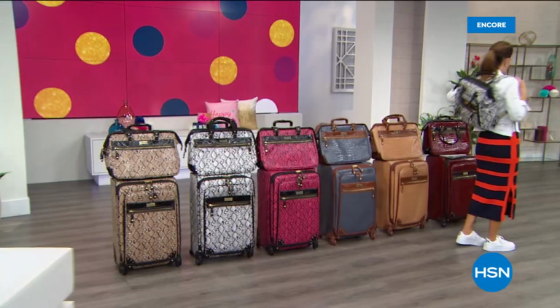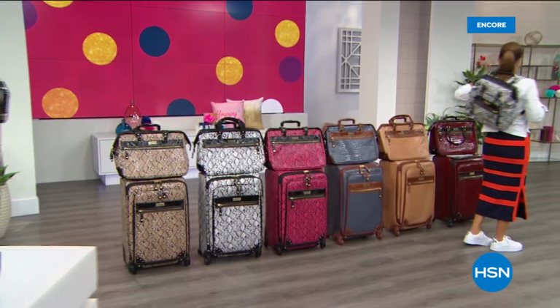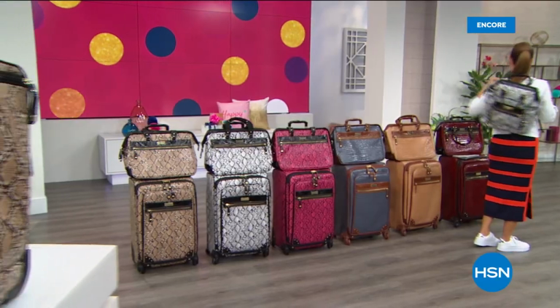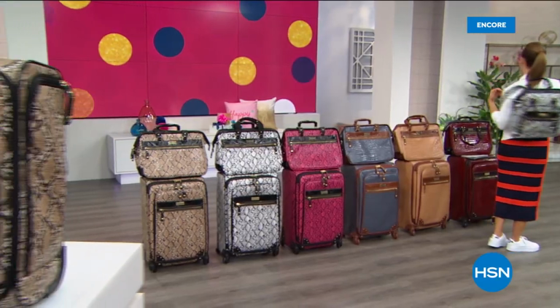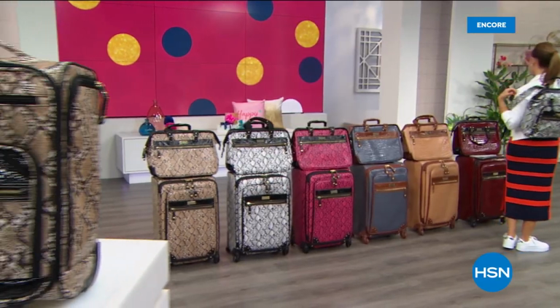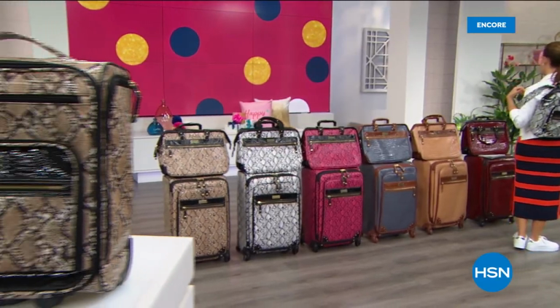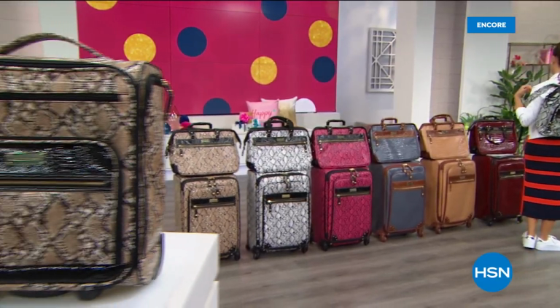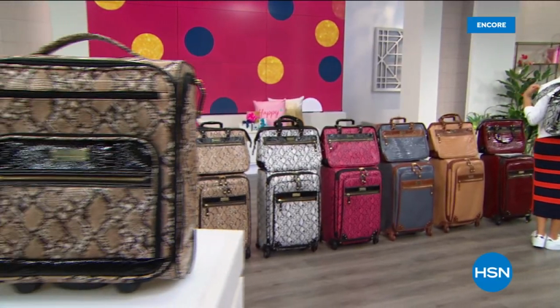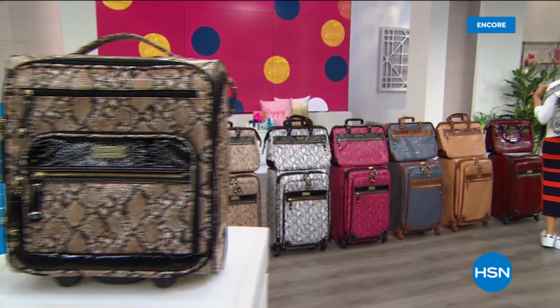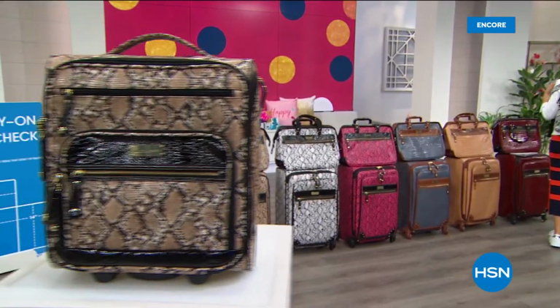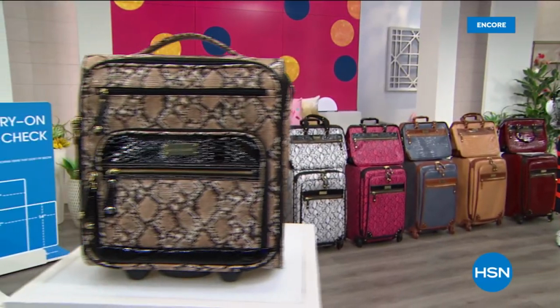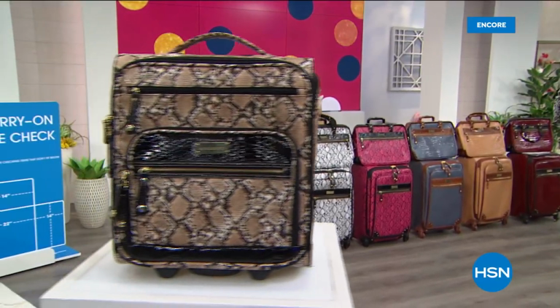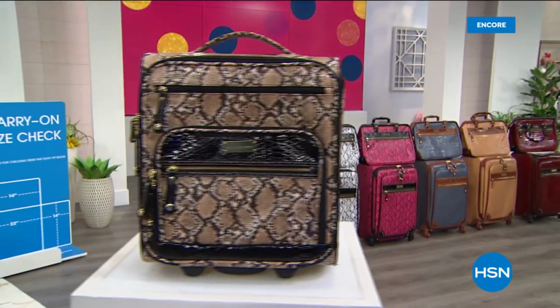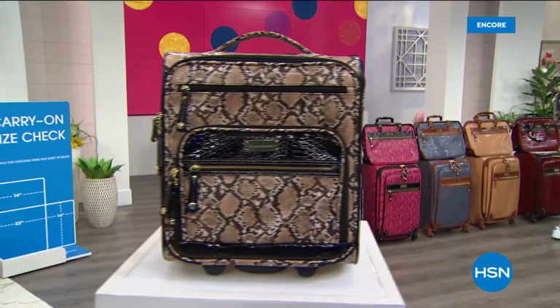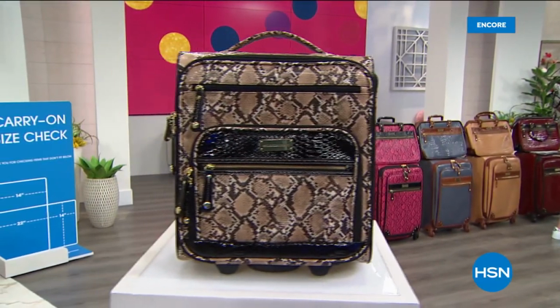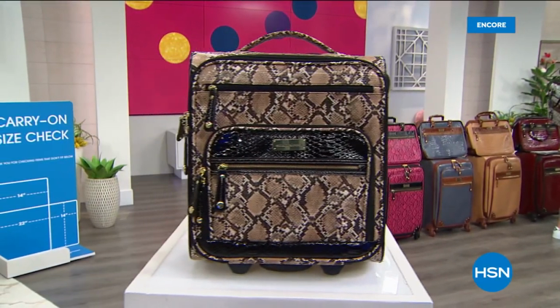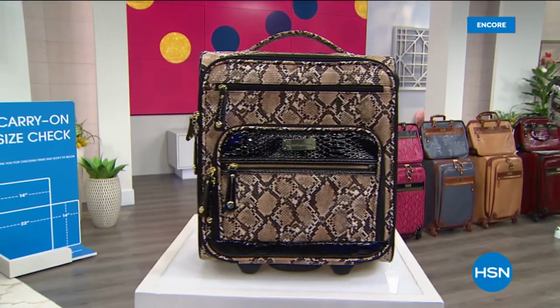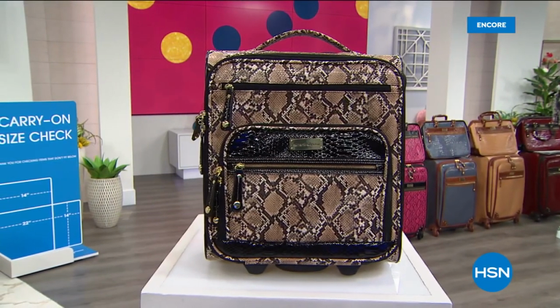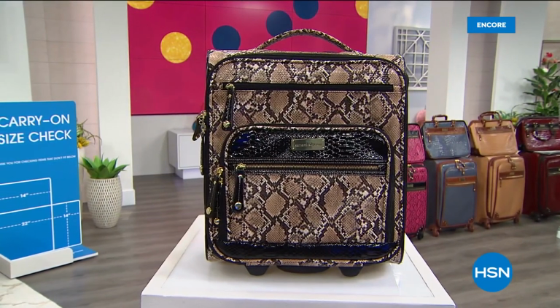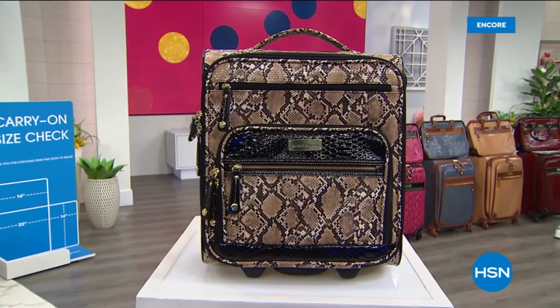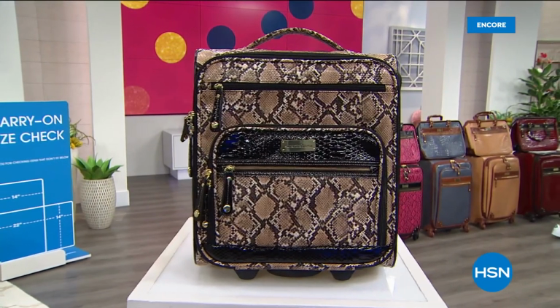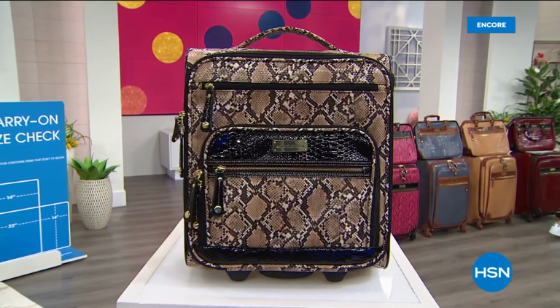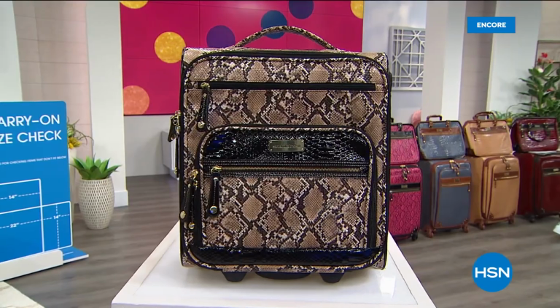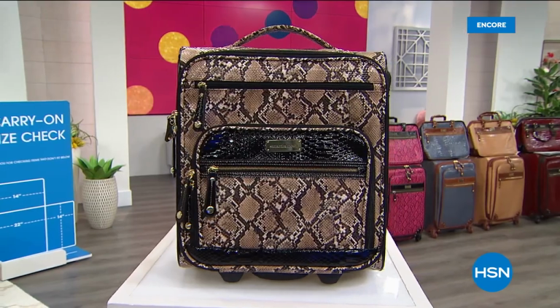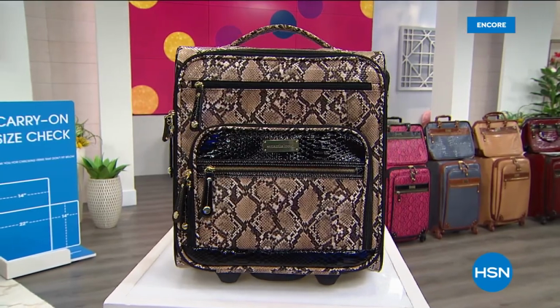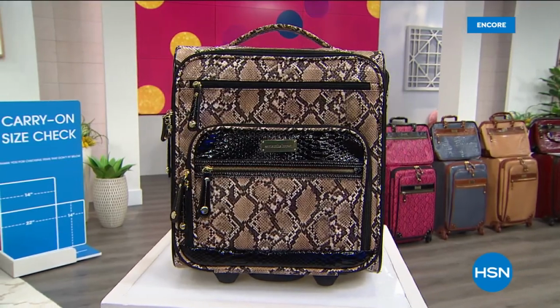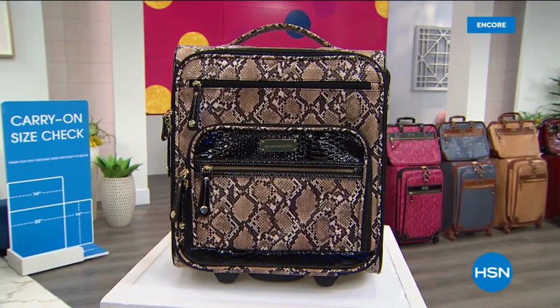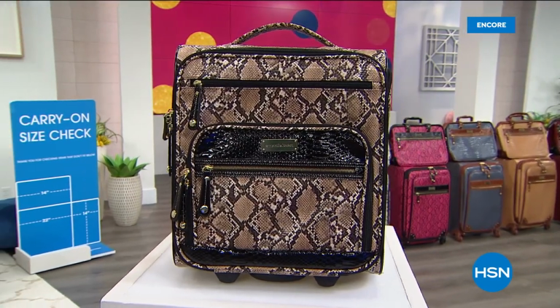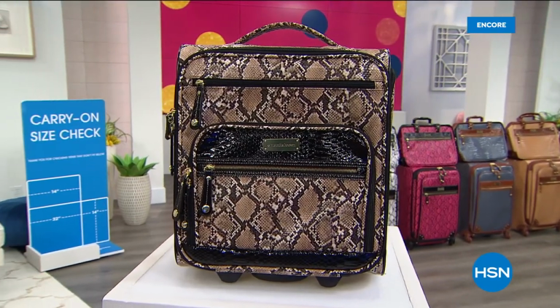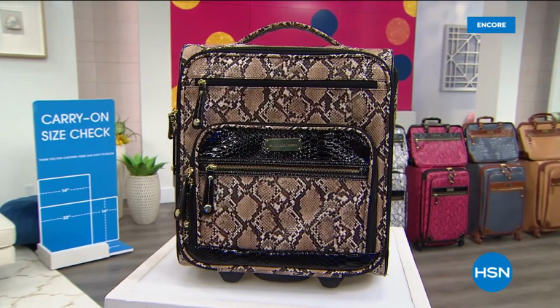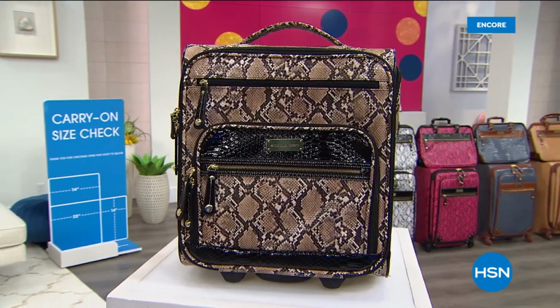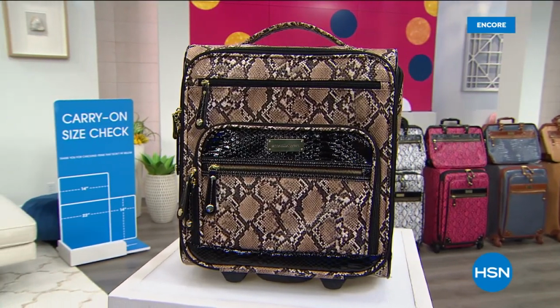Whether you're going back to school or shopping for your niece, daughter, or granddaughter, they're fantastic — you can look cool for school with the right backpack. Available online at hsn.com.